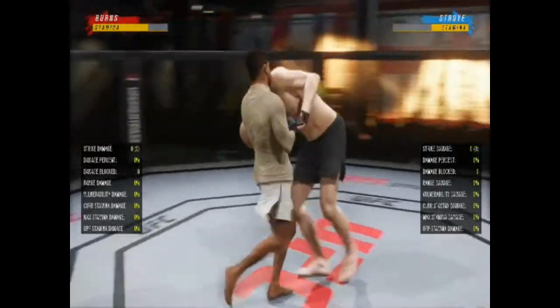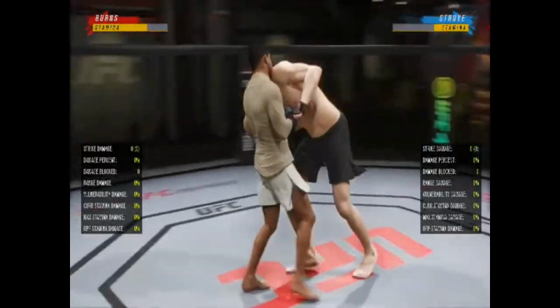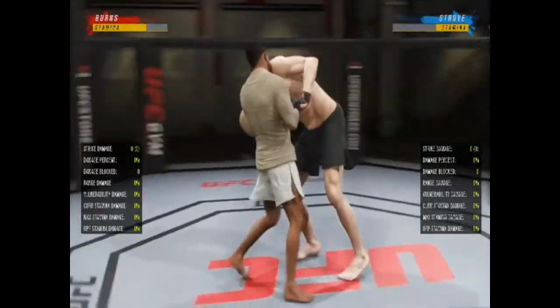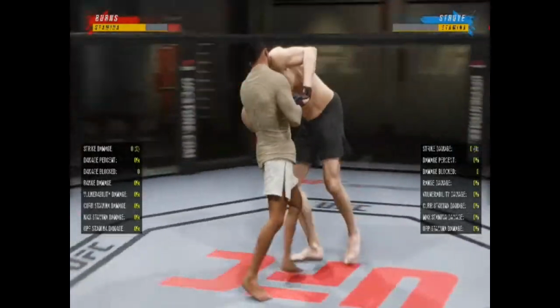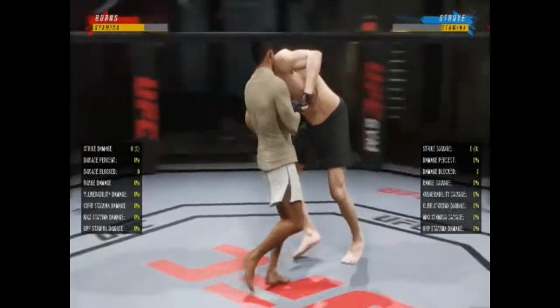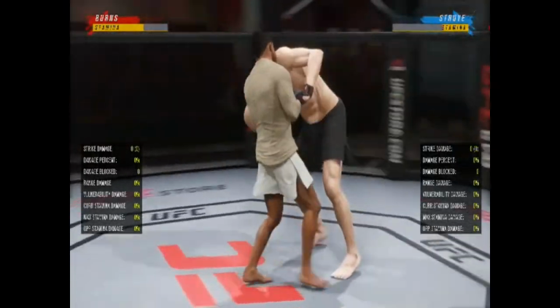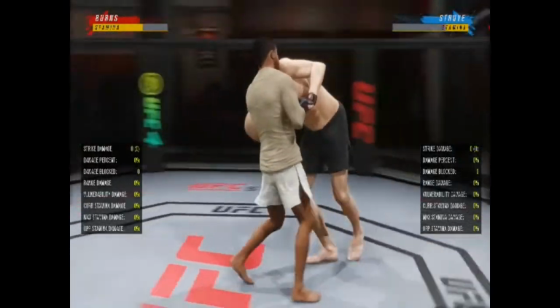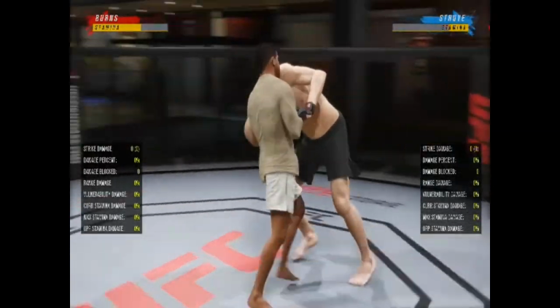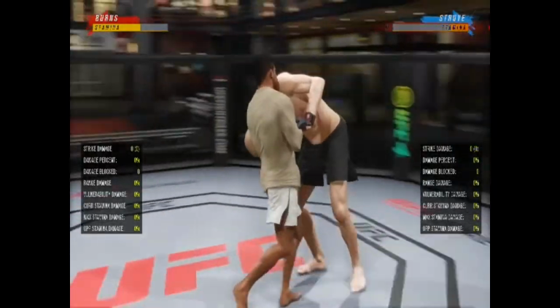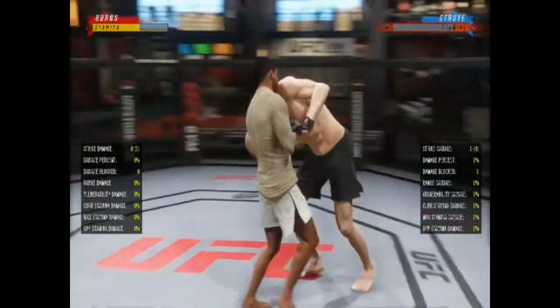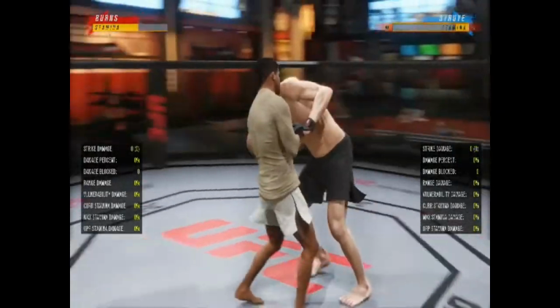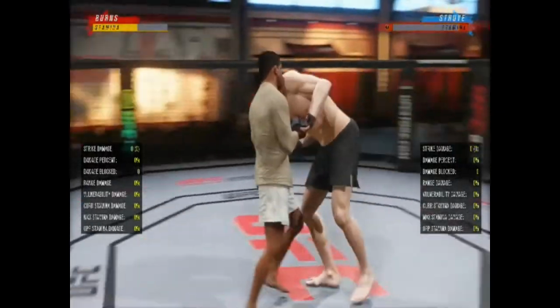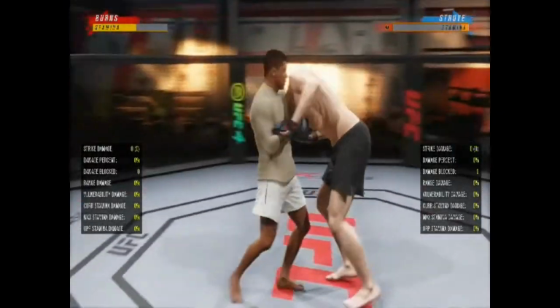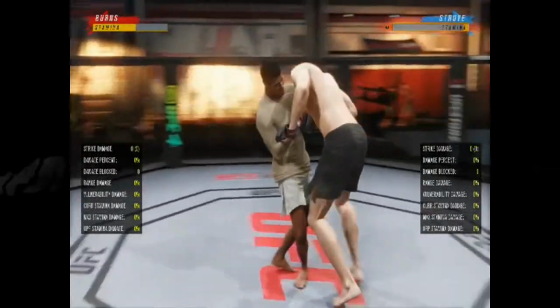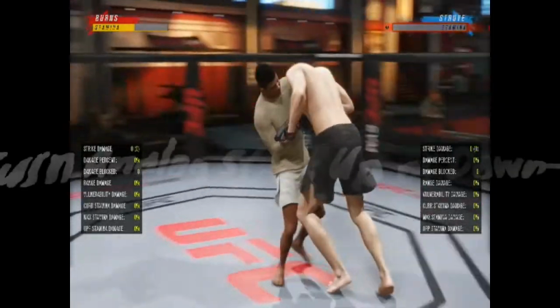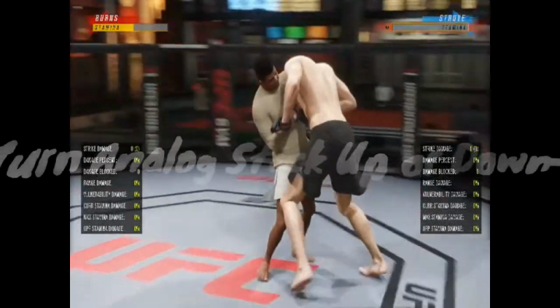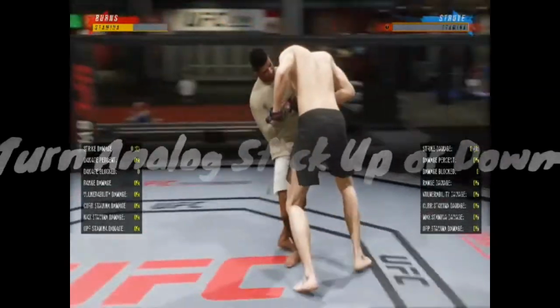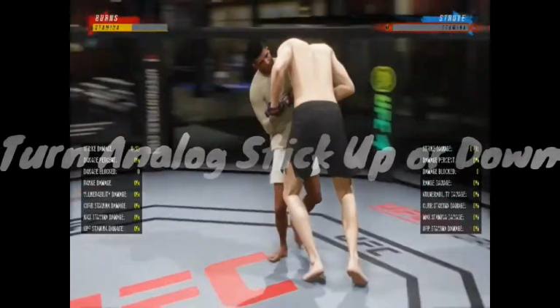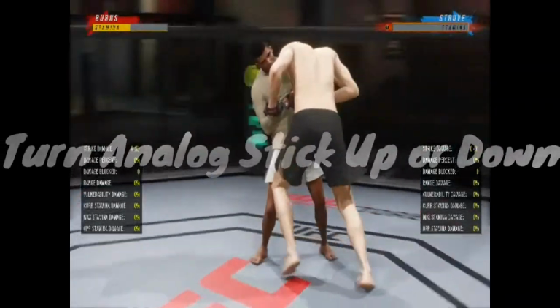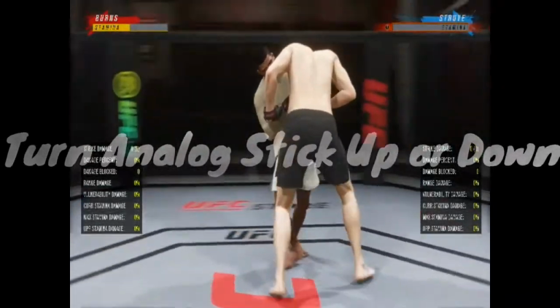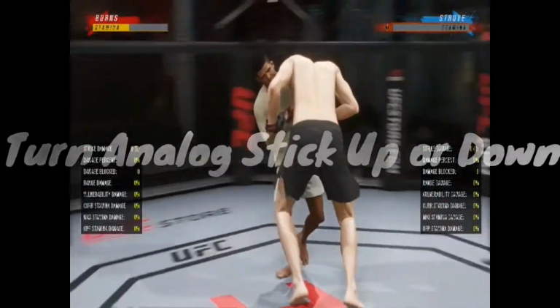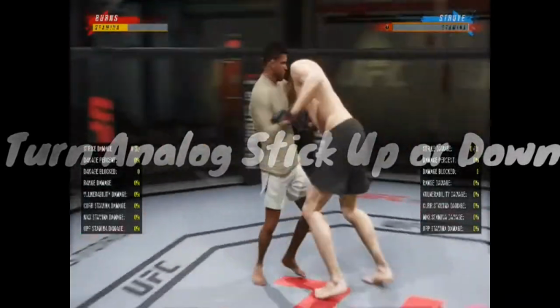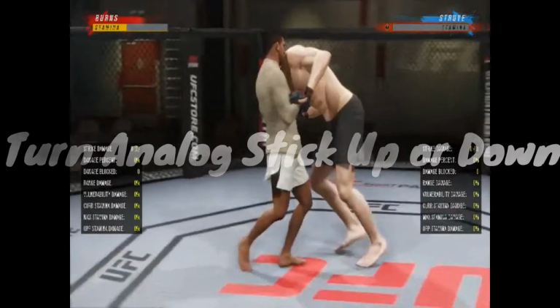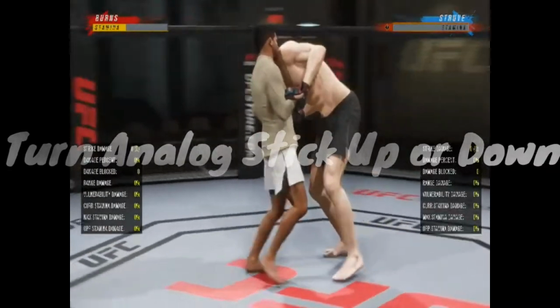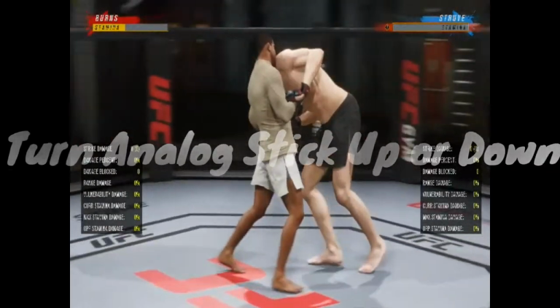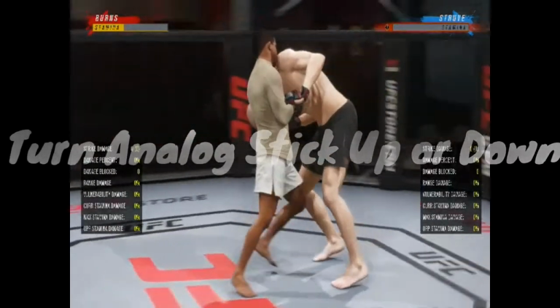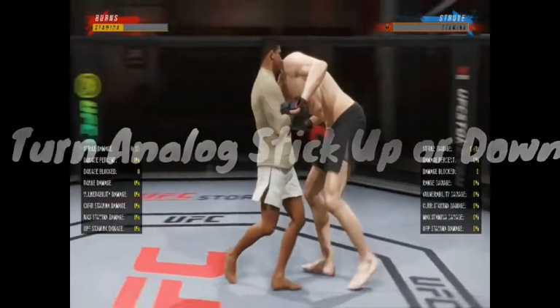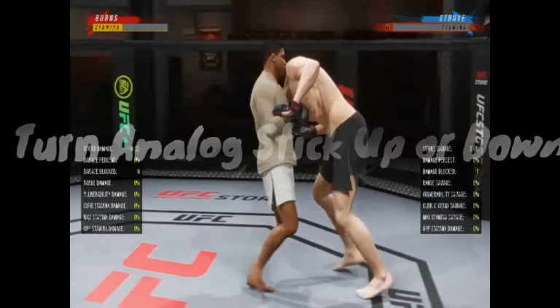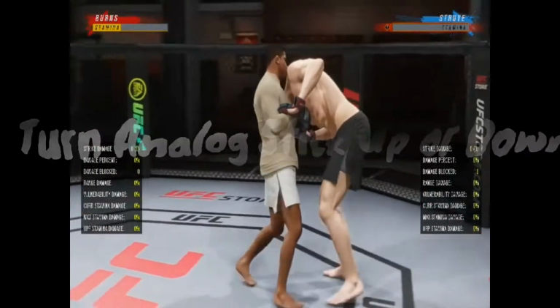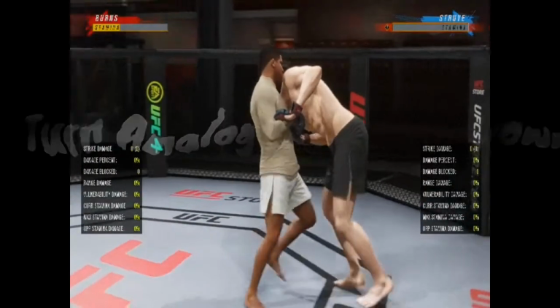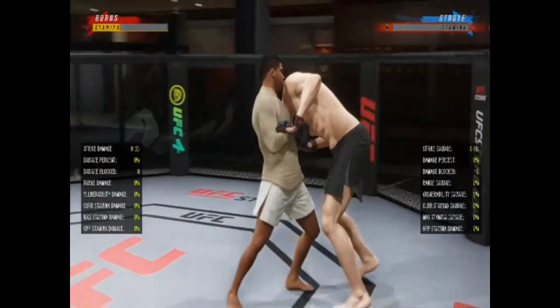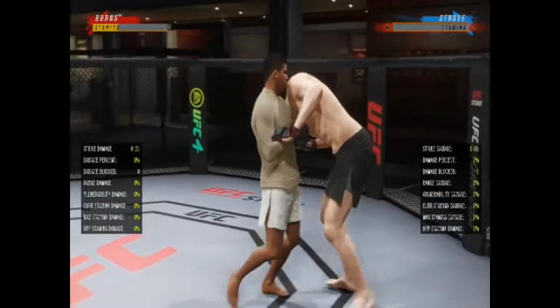From the single collar clinch, we can turn them to the left, turn them to the right, or drag them back to the cage.